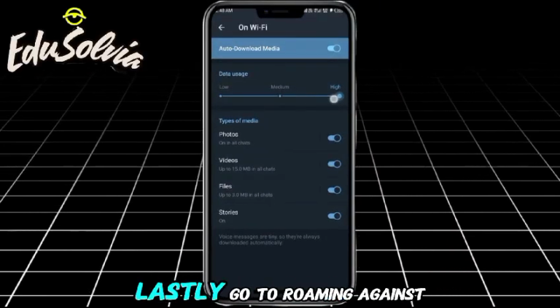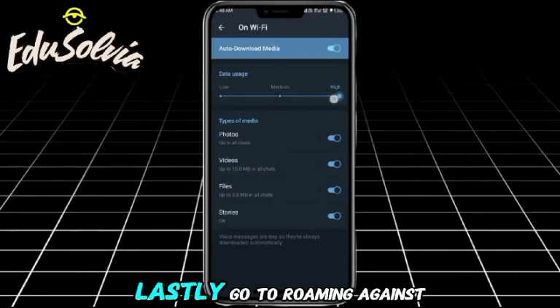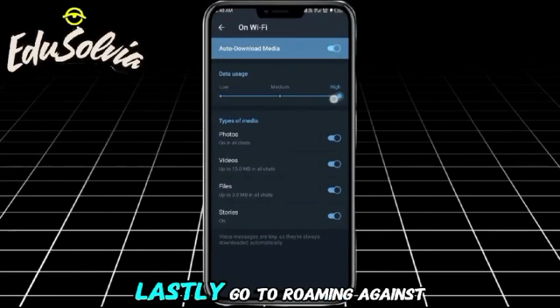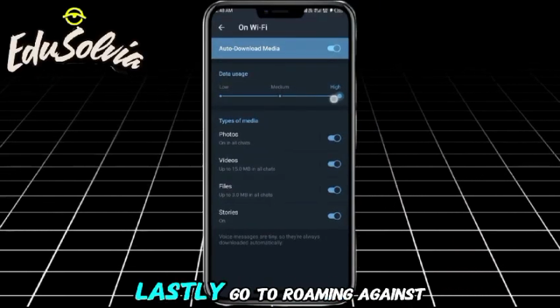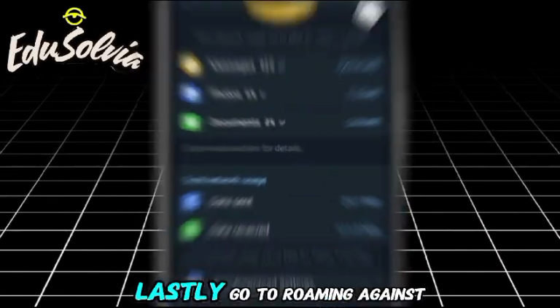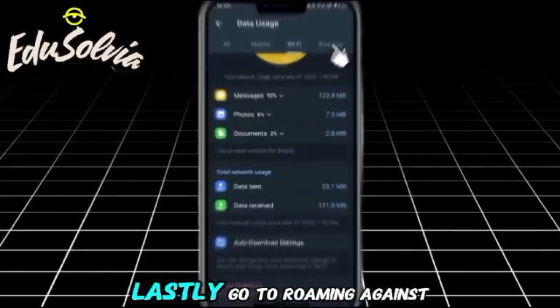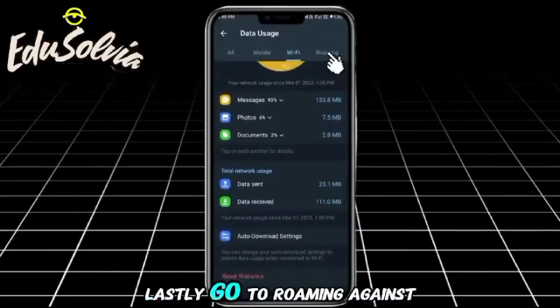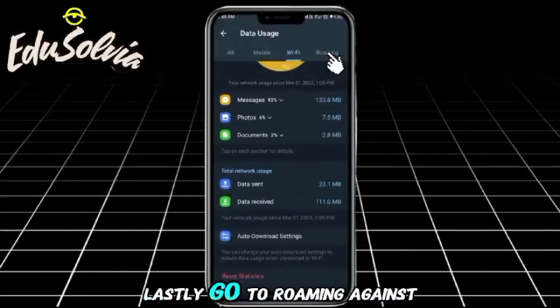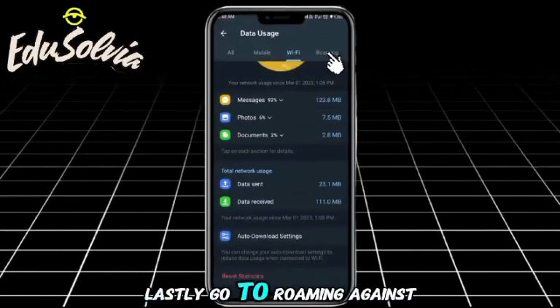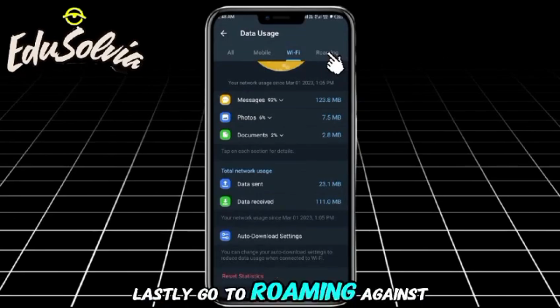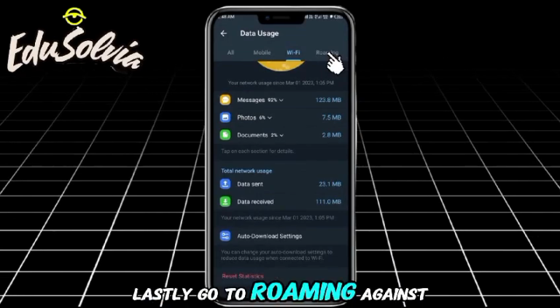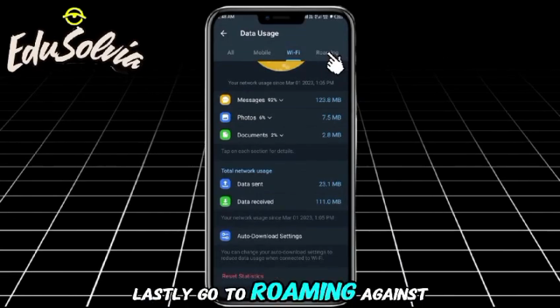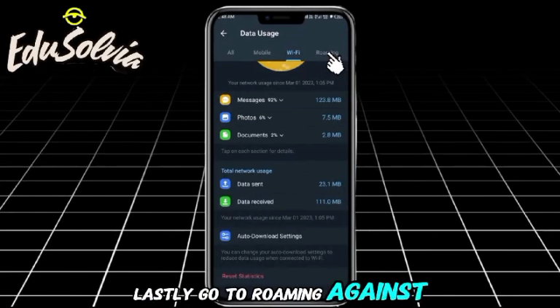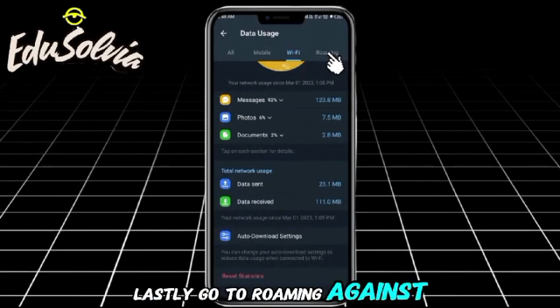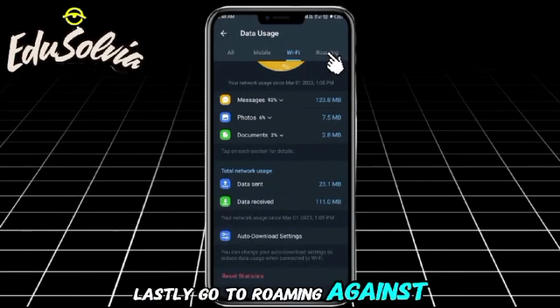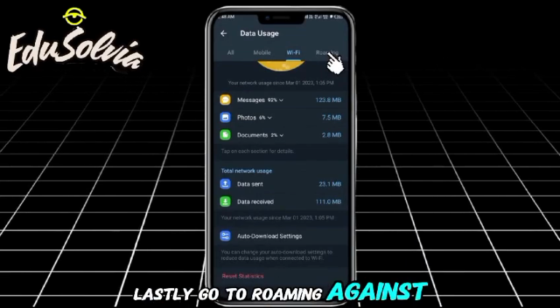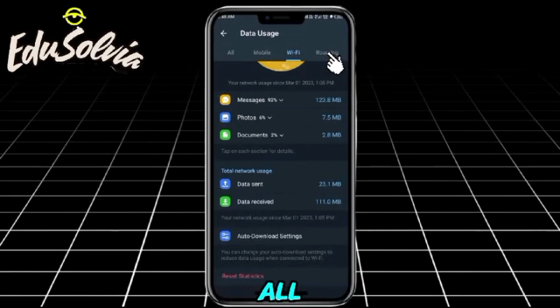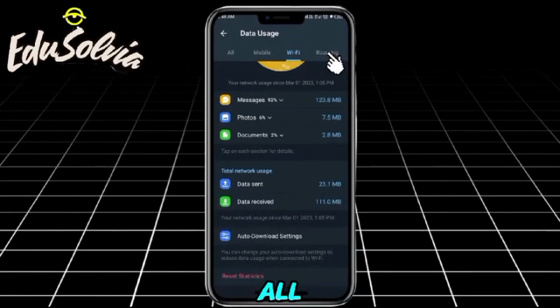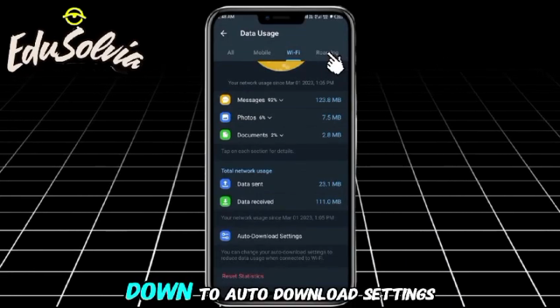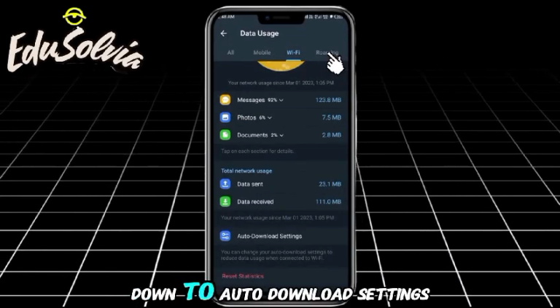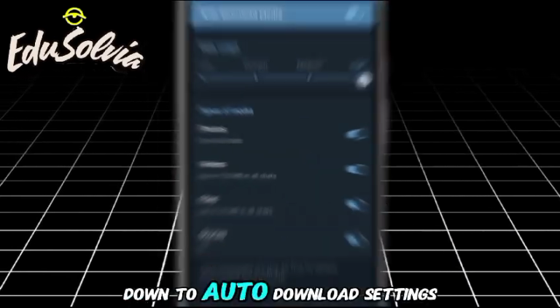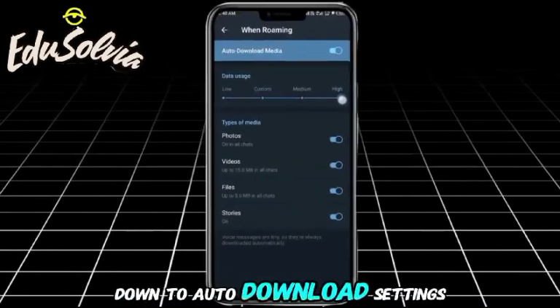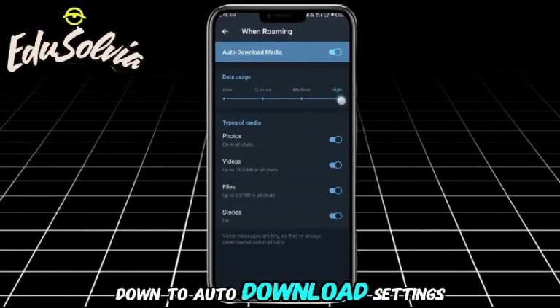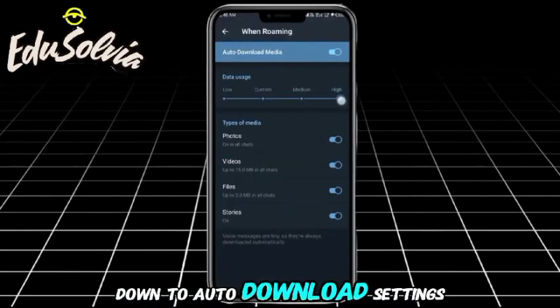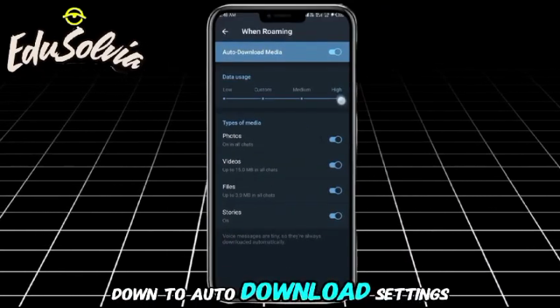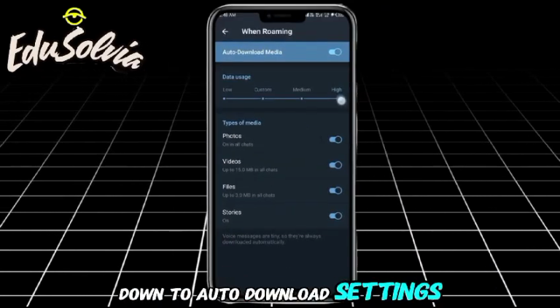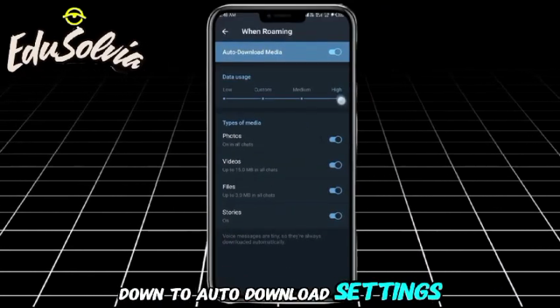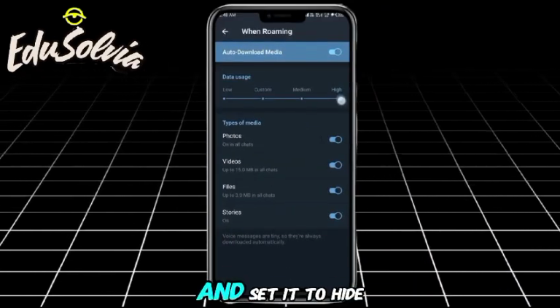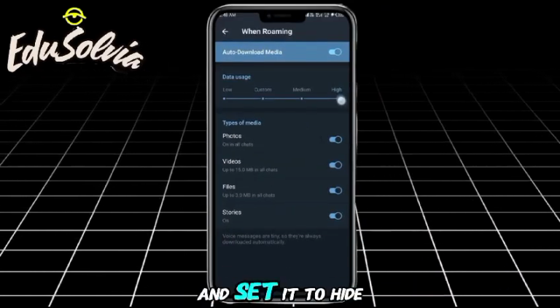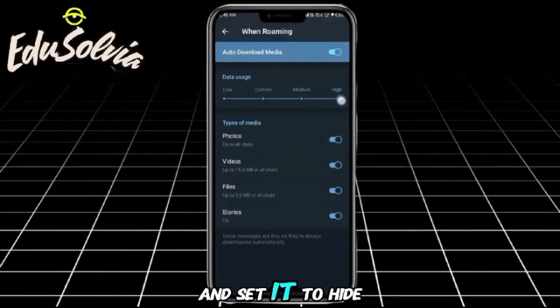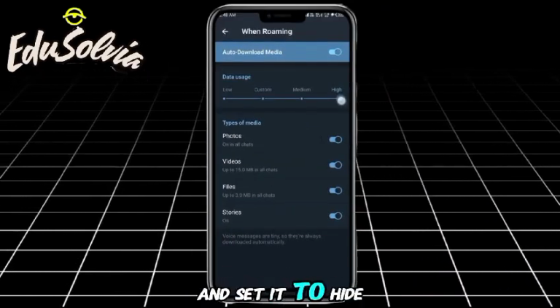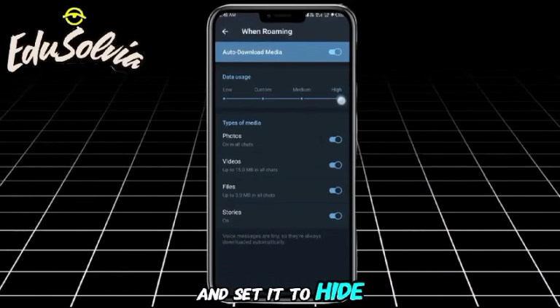Lastly, go to Roaming and again scroll down to Auto Download settings and set it to High.